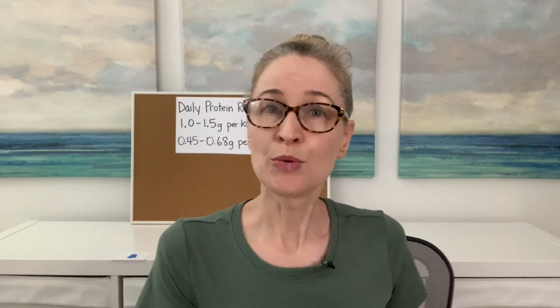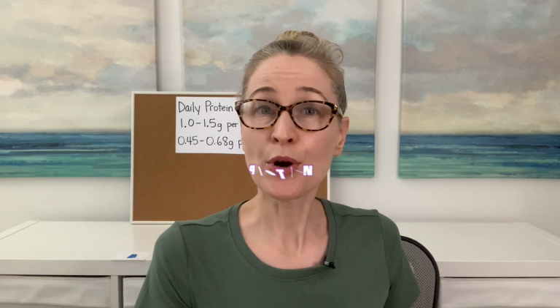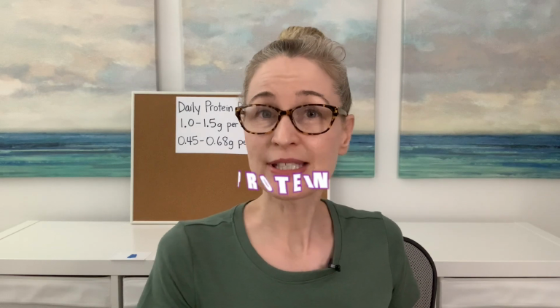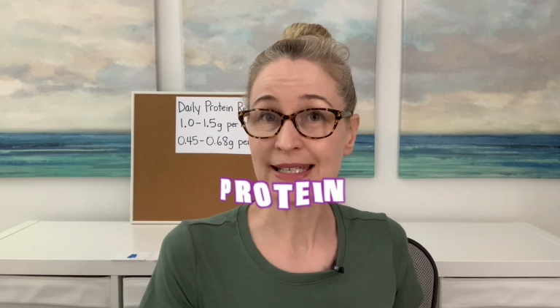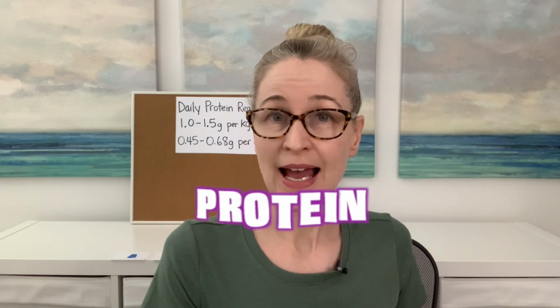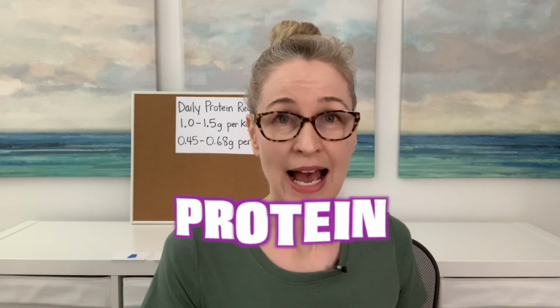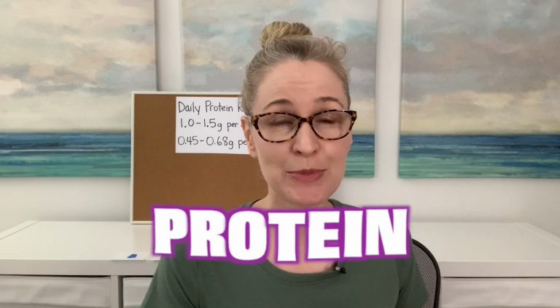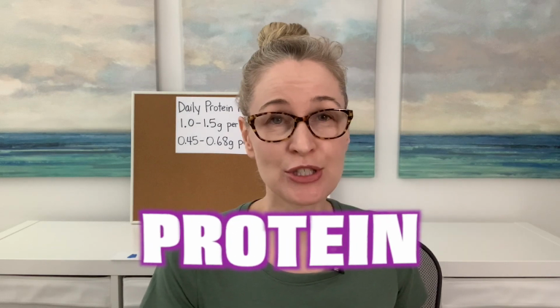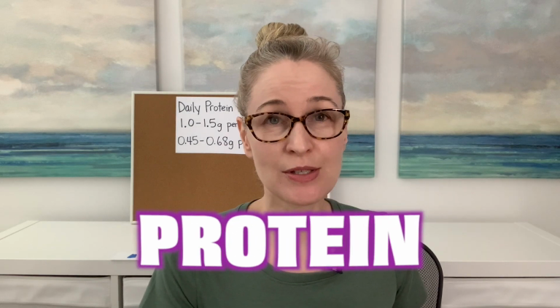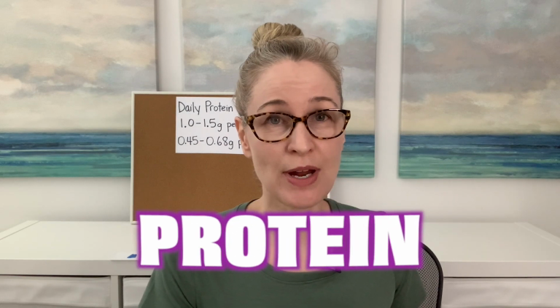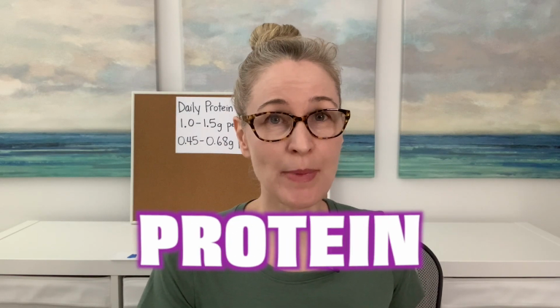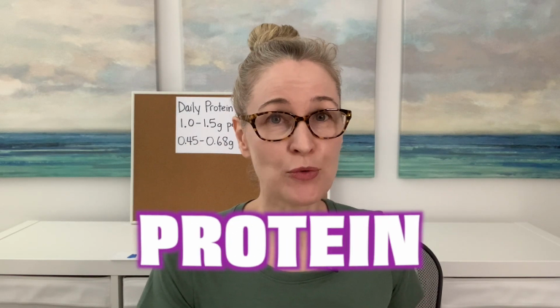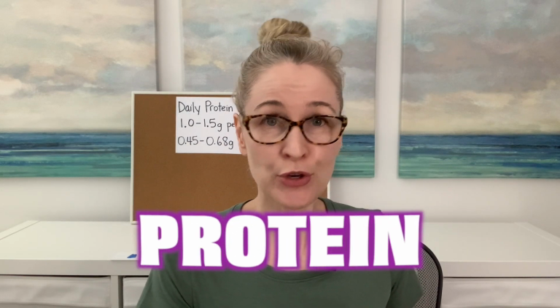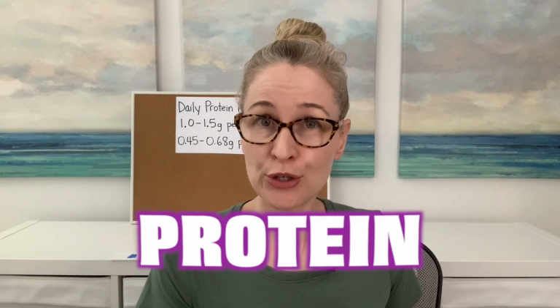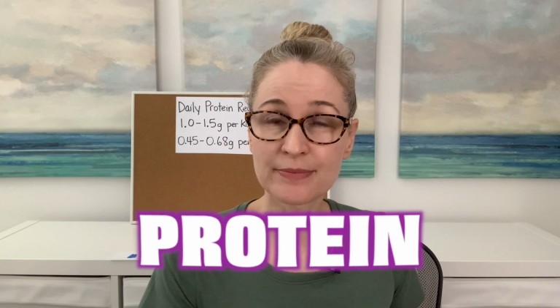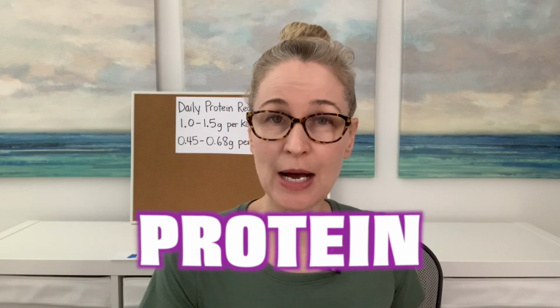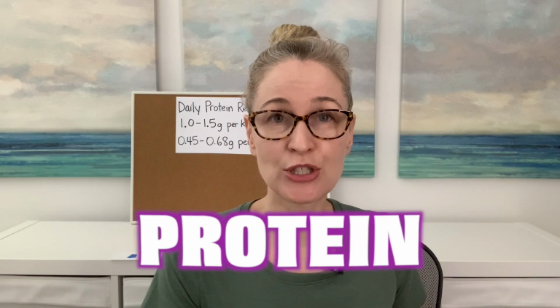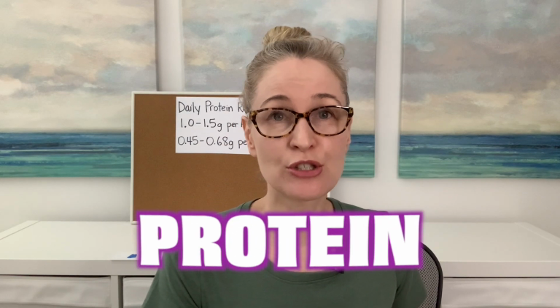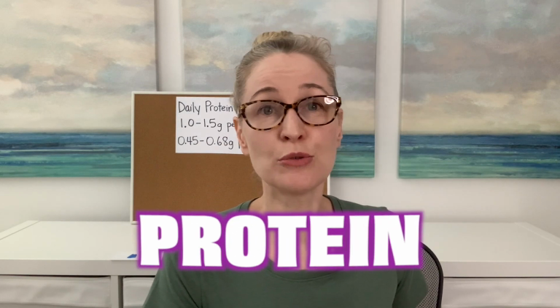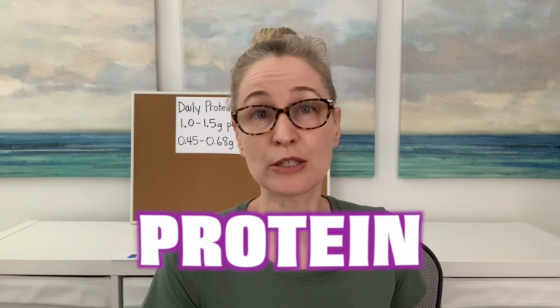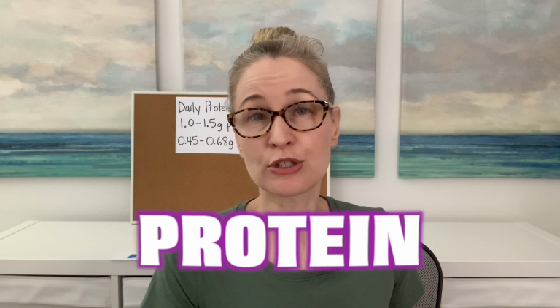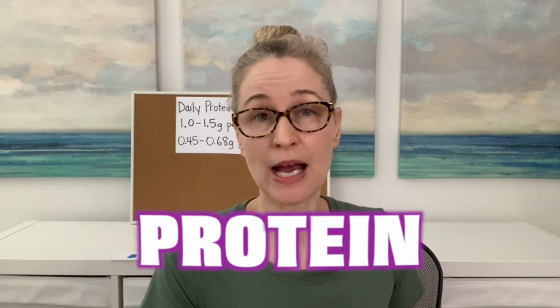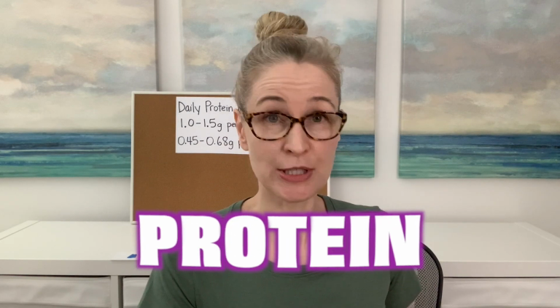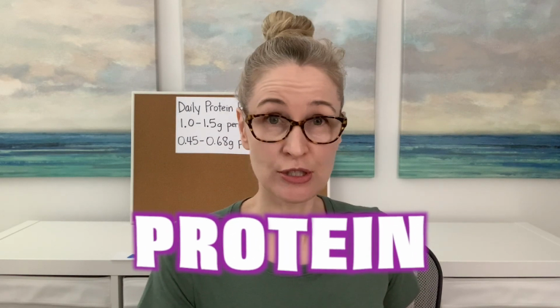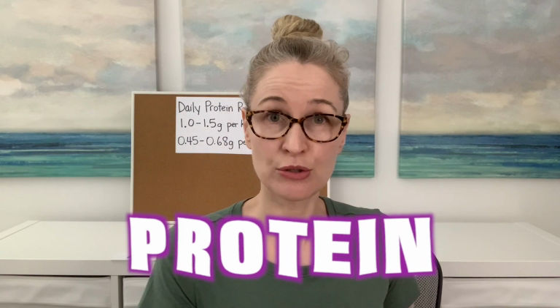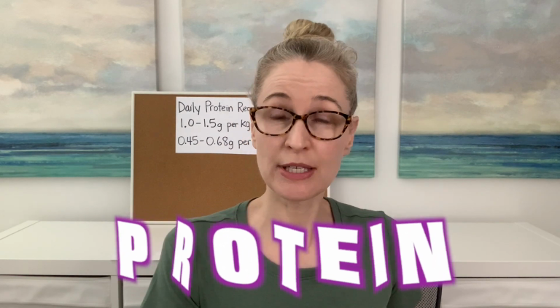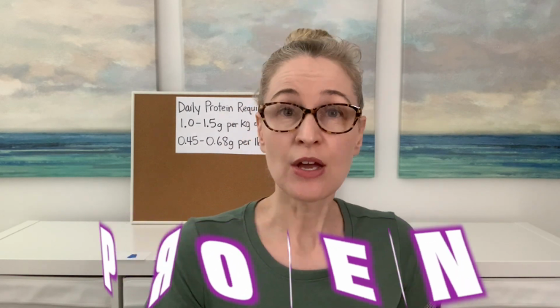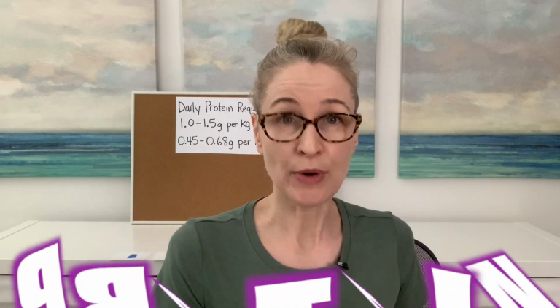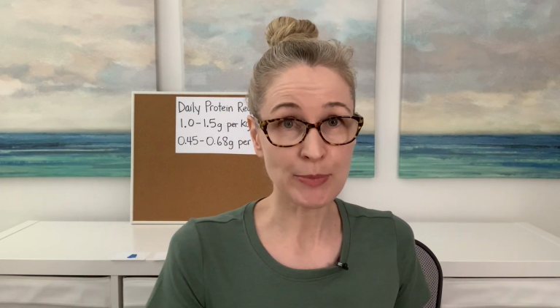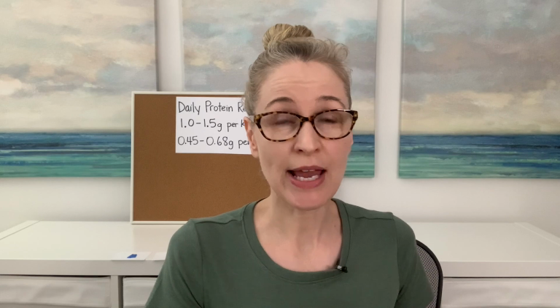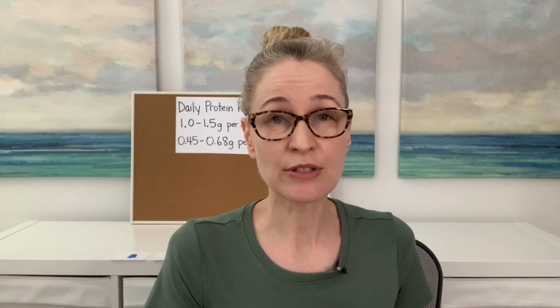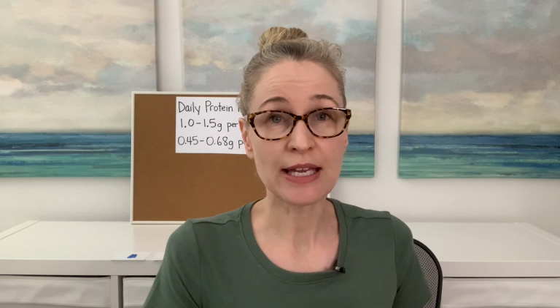Protein. How much is the right amount for you? How much is too much? How much is too little? Grab your calculator.